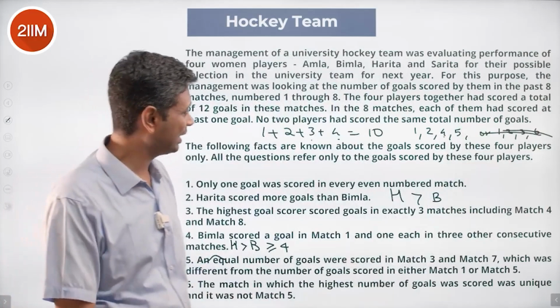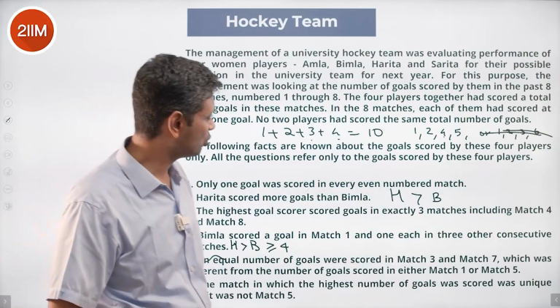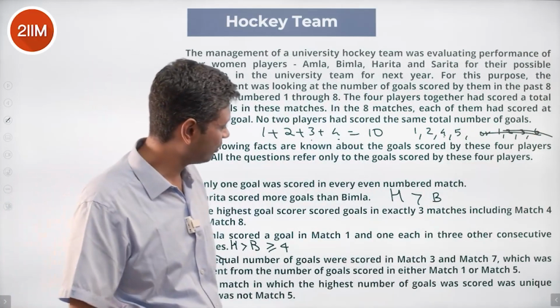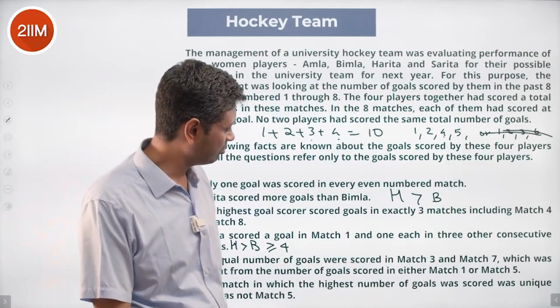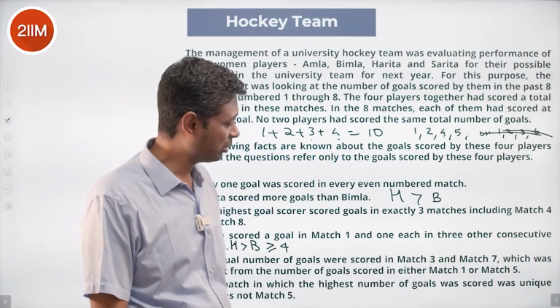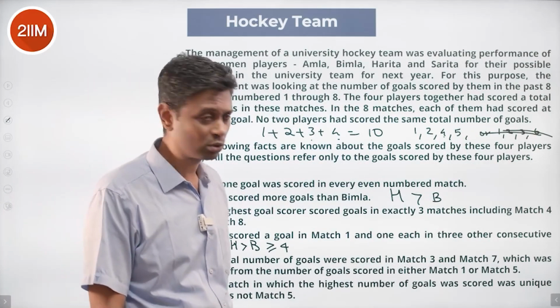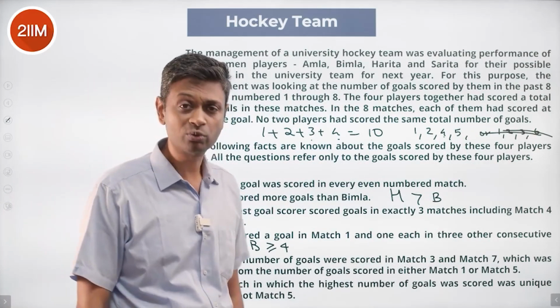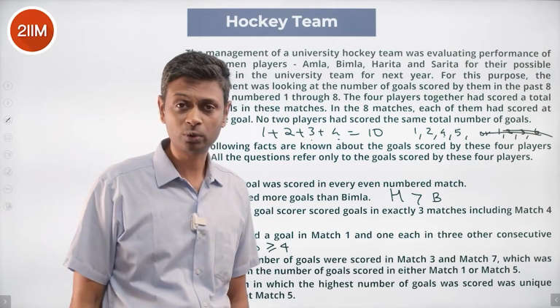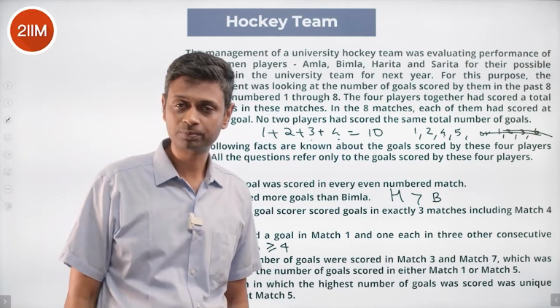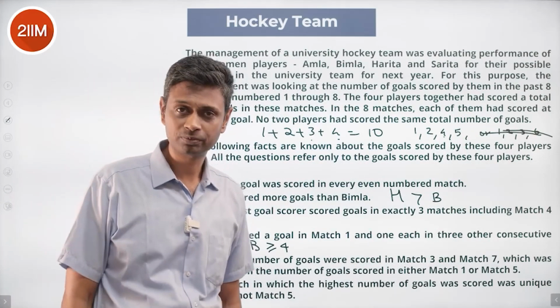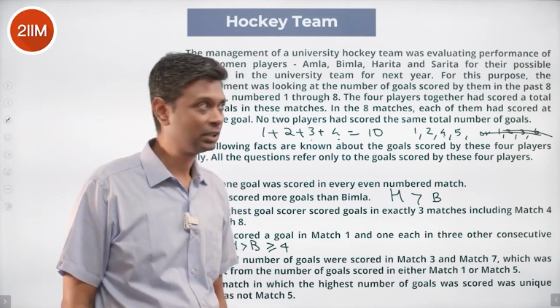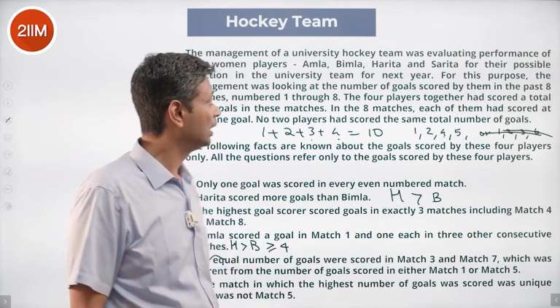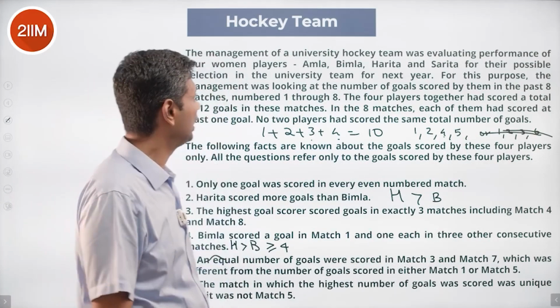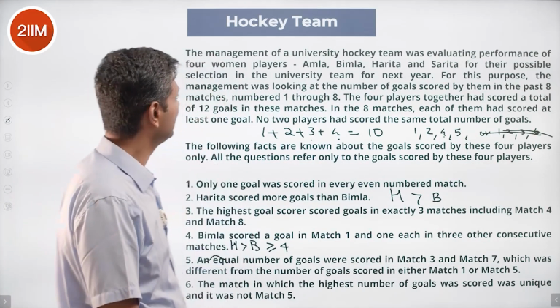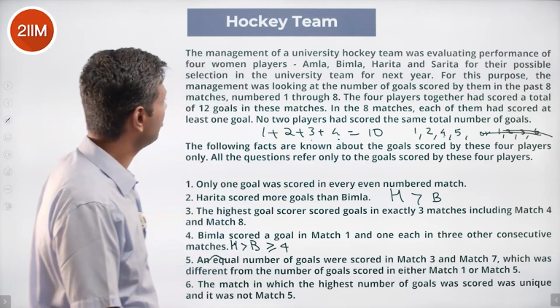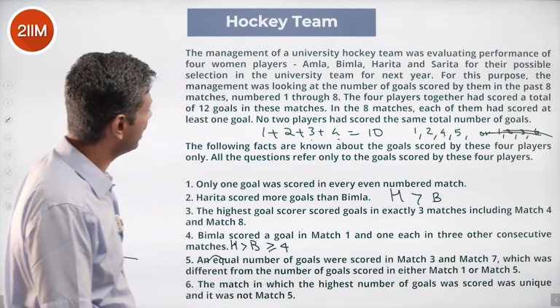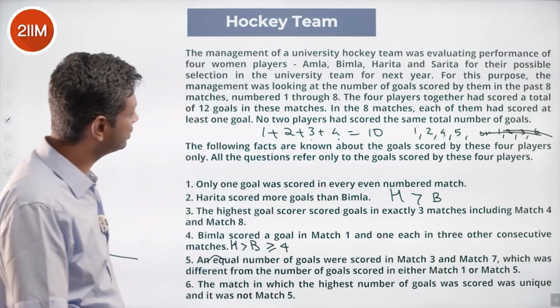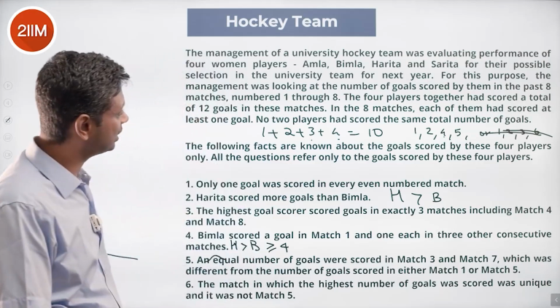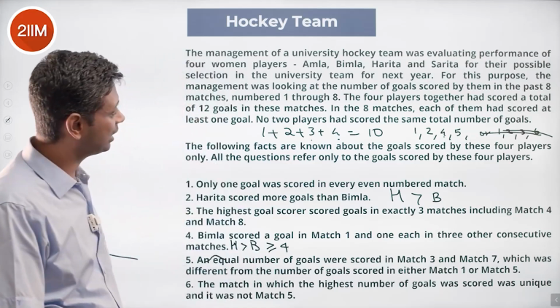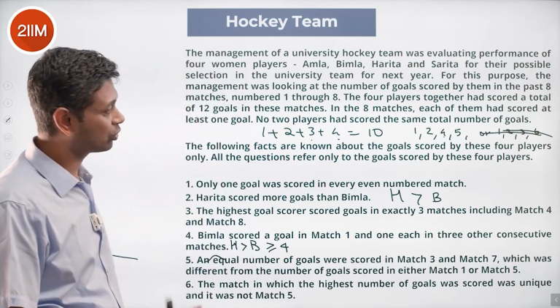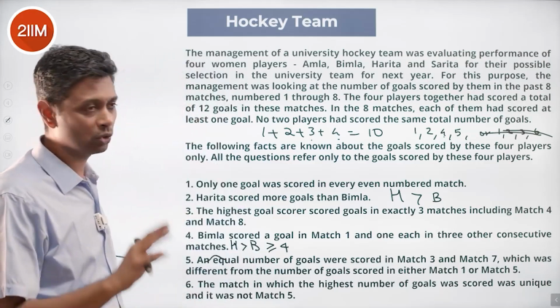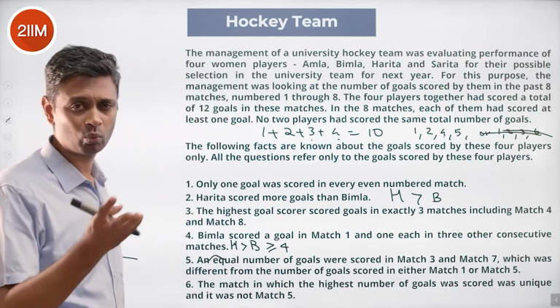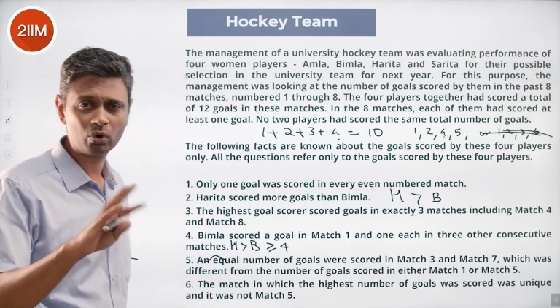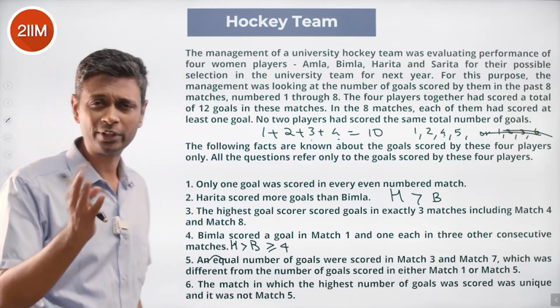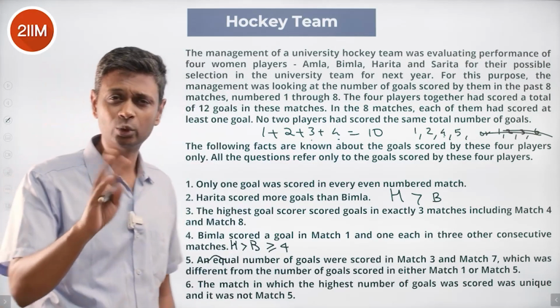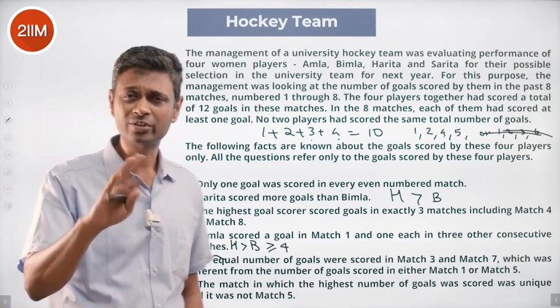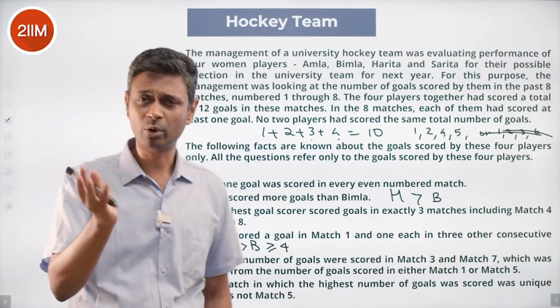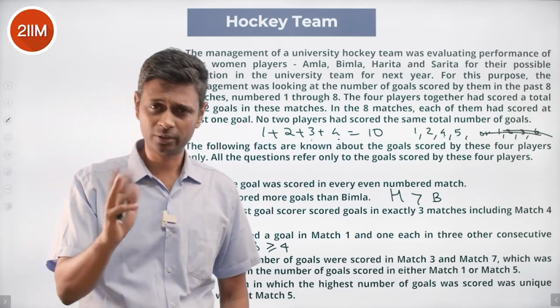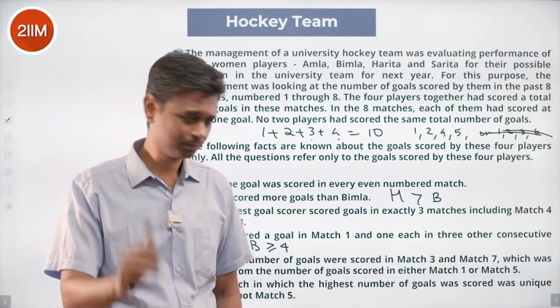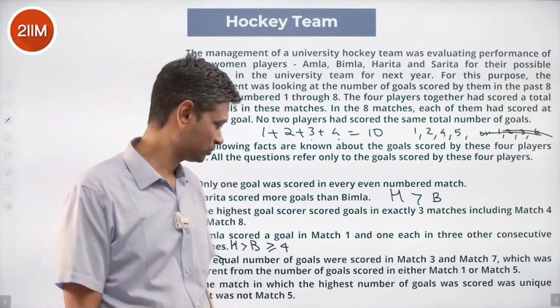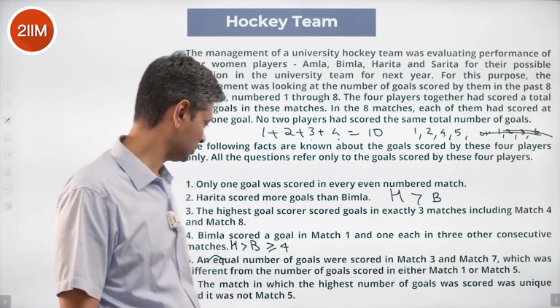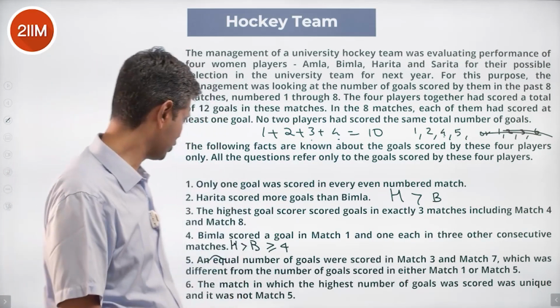Harita has scored five goals. Bhimla scored four goals. And Amla and Sarita have scored one and two in some order.